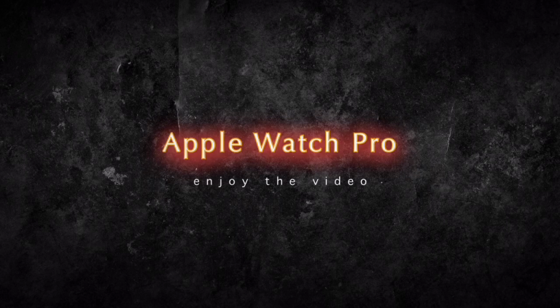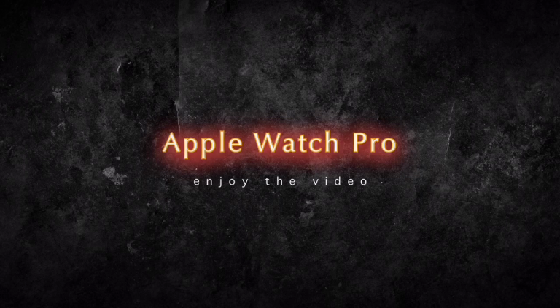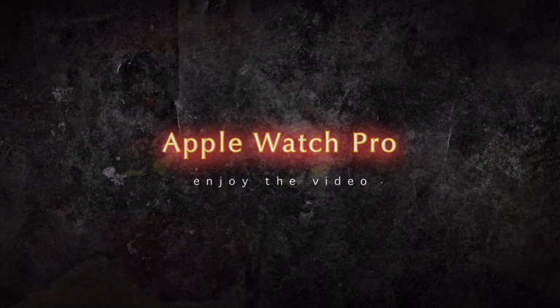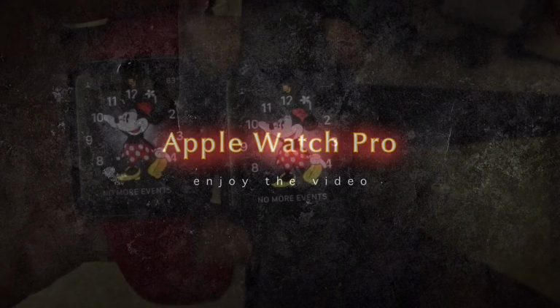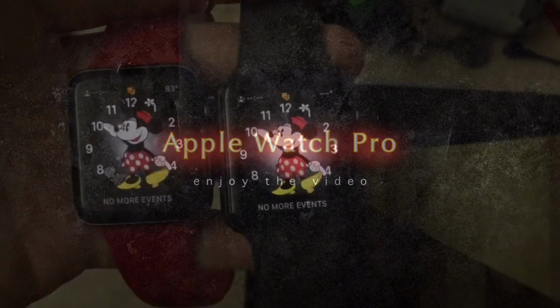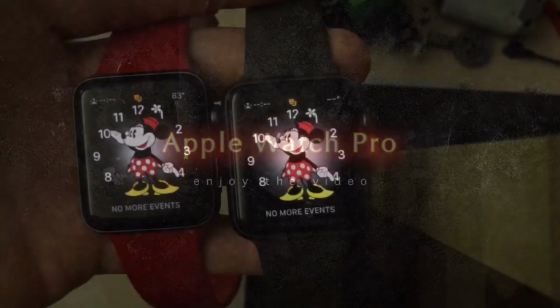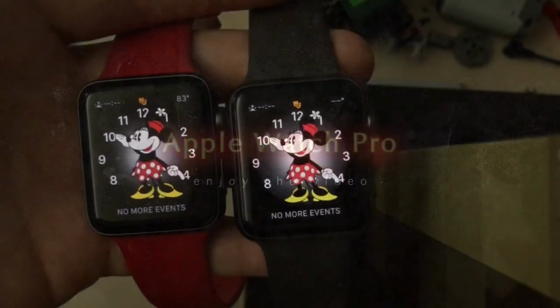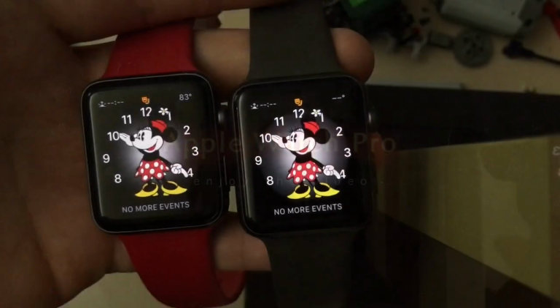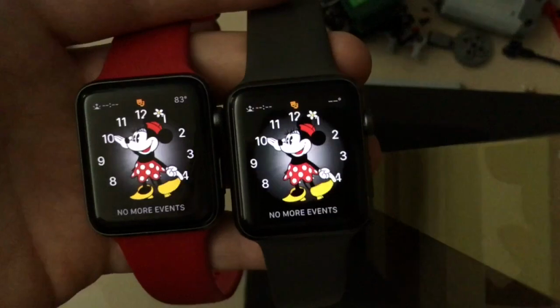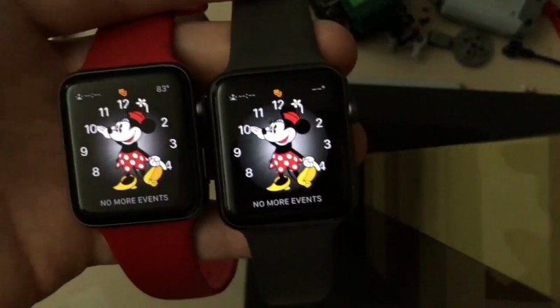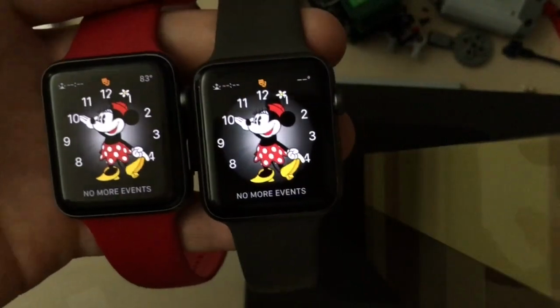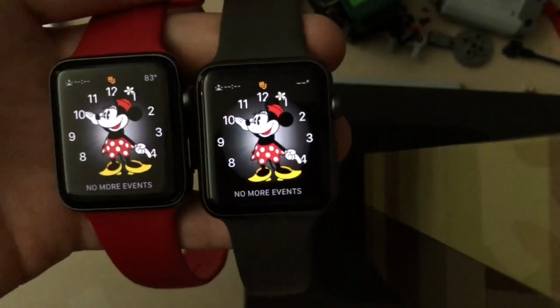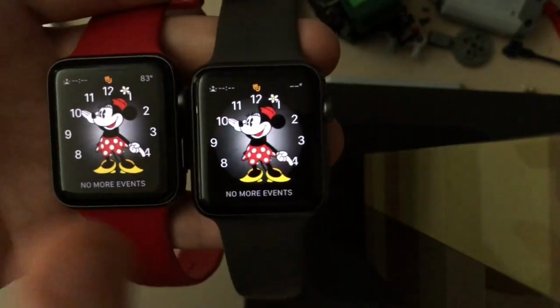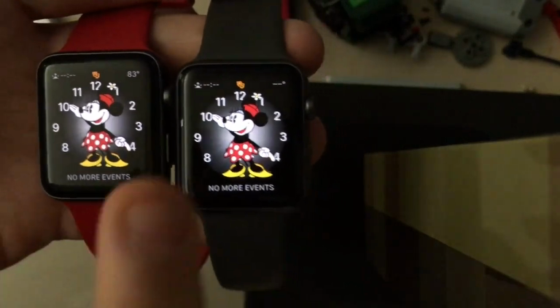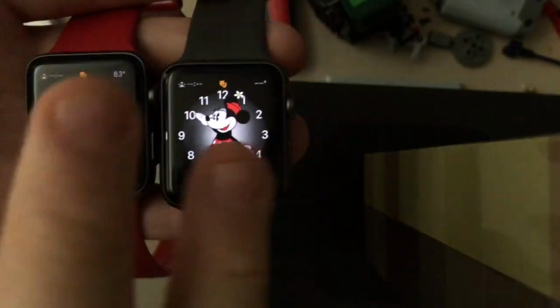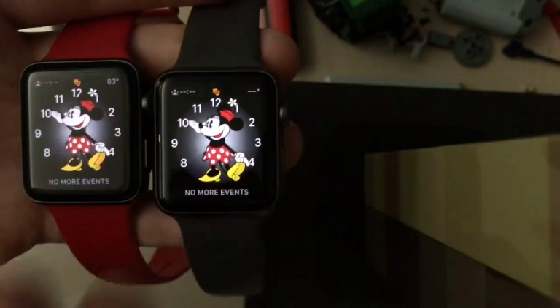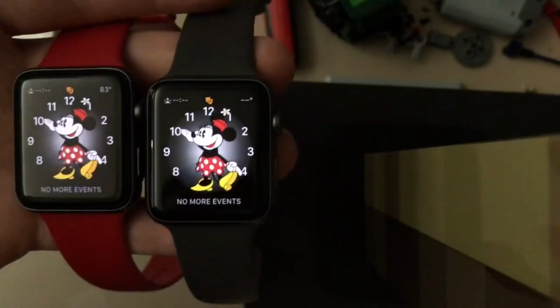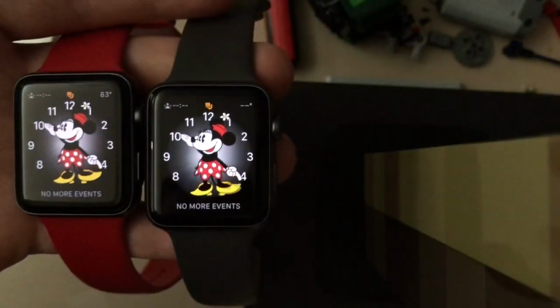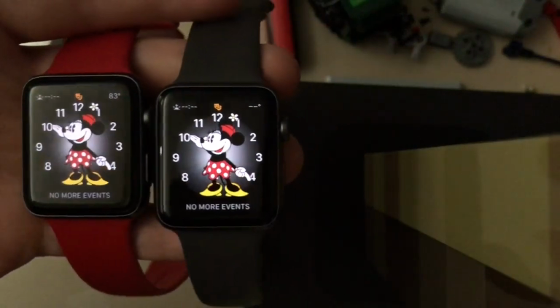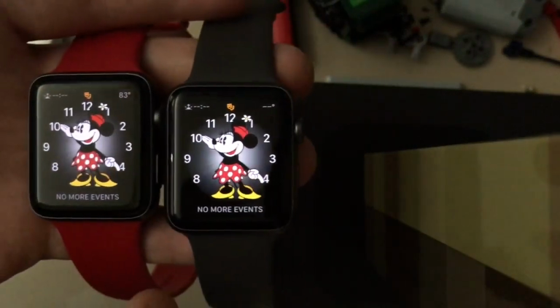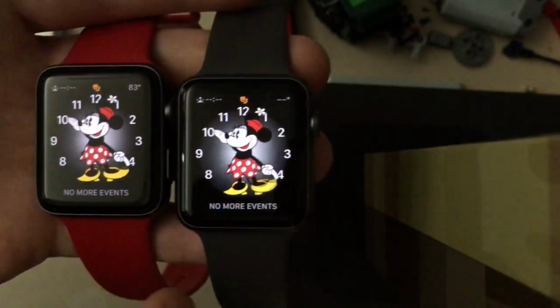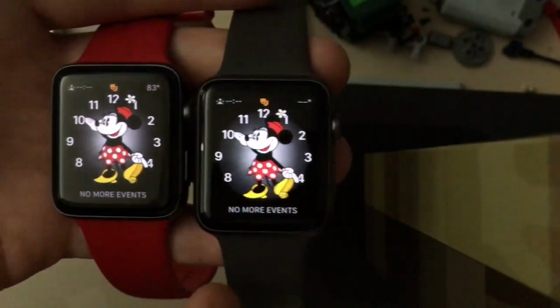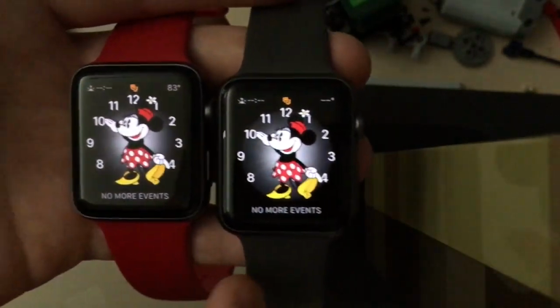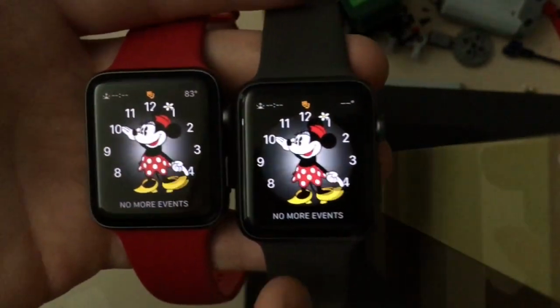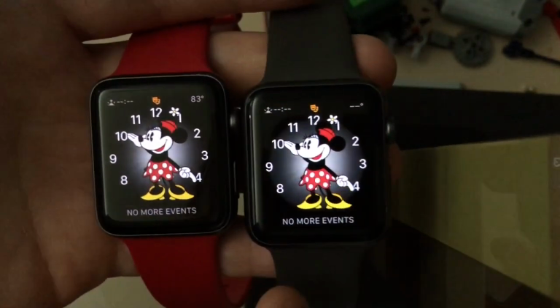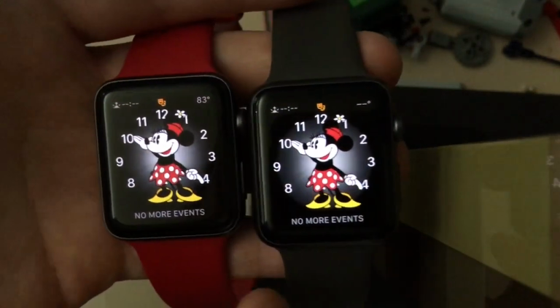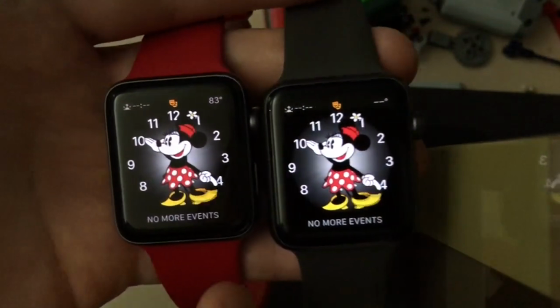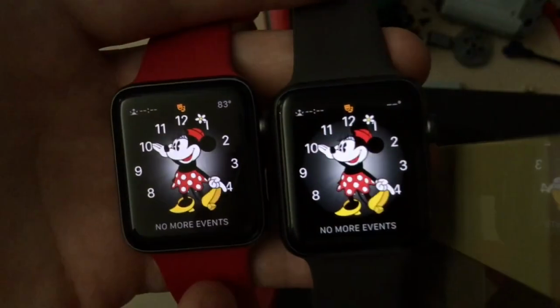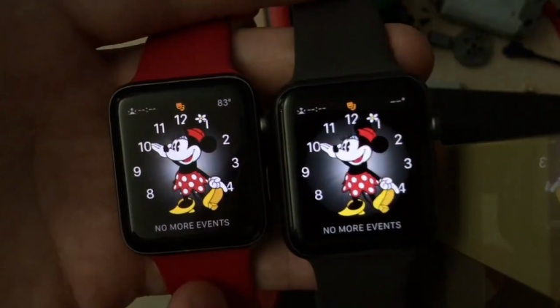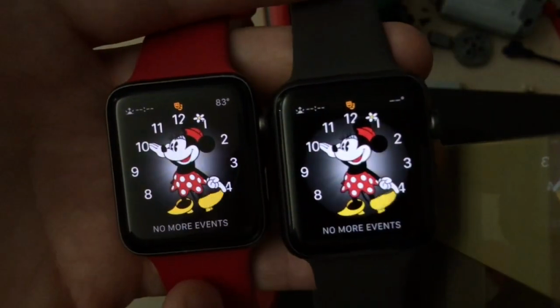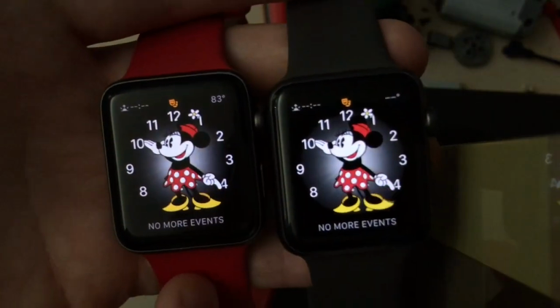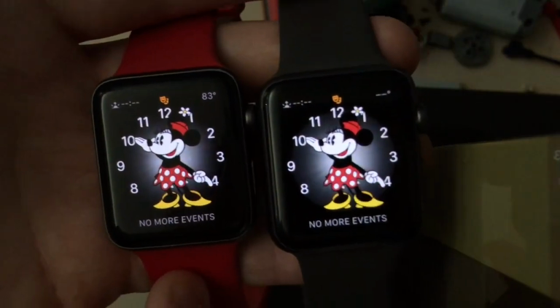Hi guys, this is Apple Watch Pro. Today I'm going to show you three new features in WatchOS 5 Beta 3 that I found today.